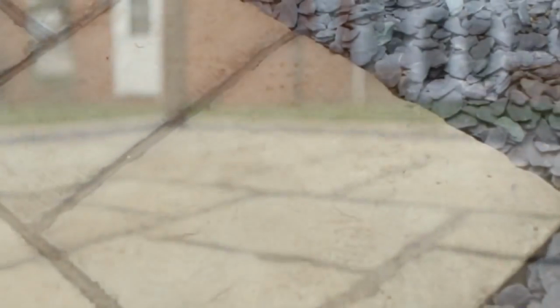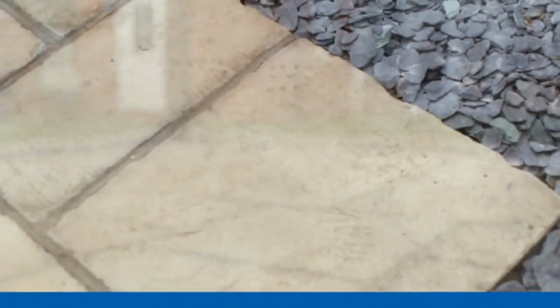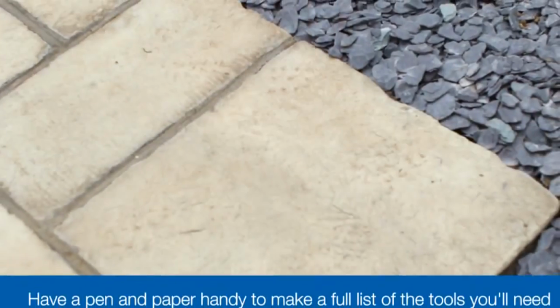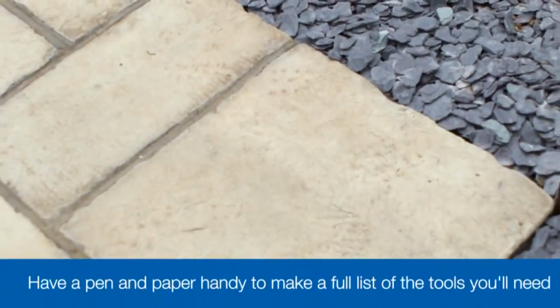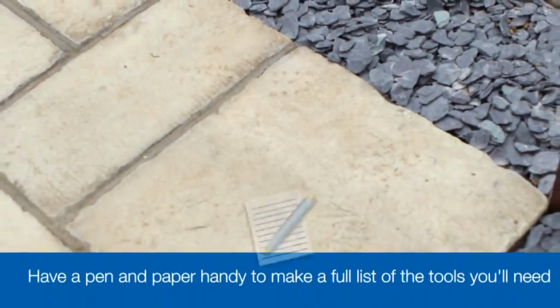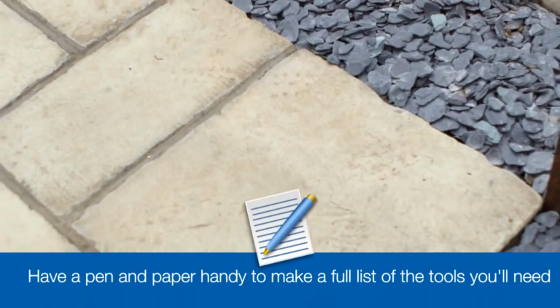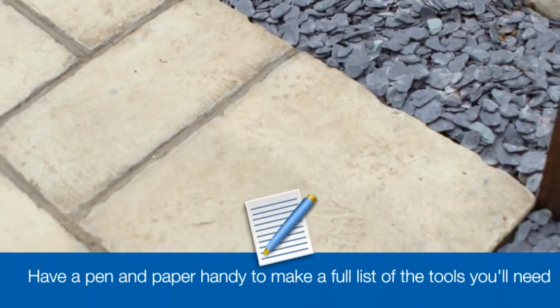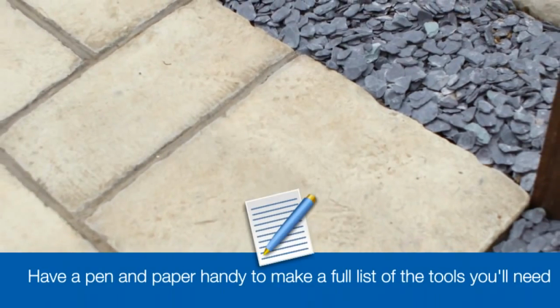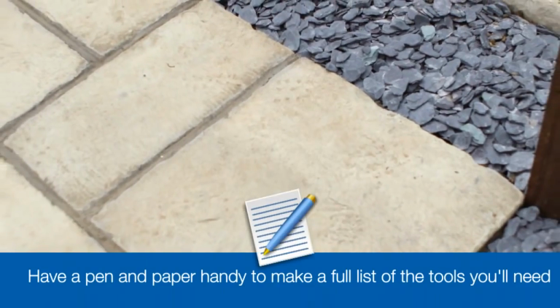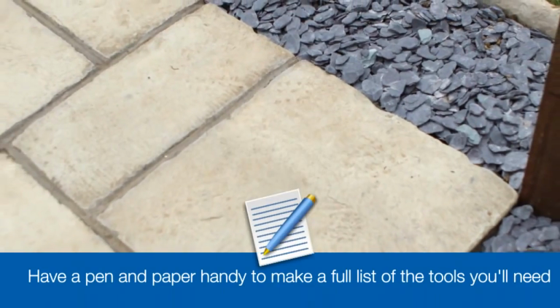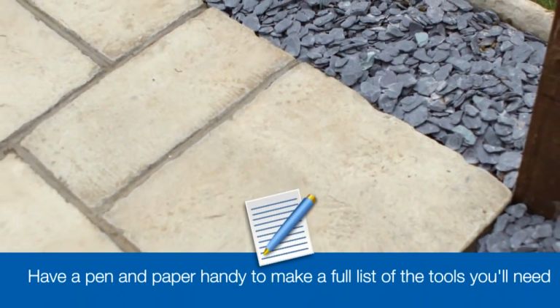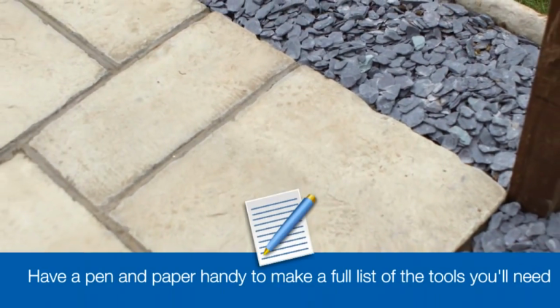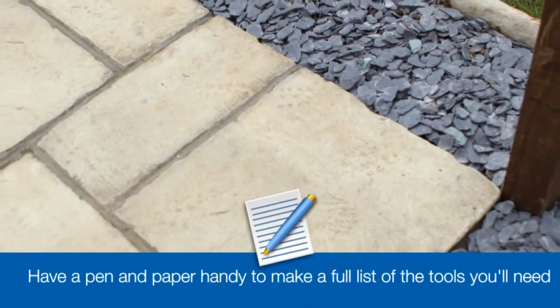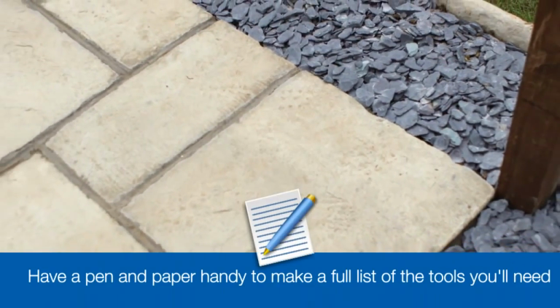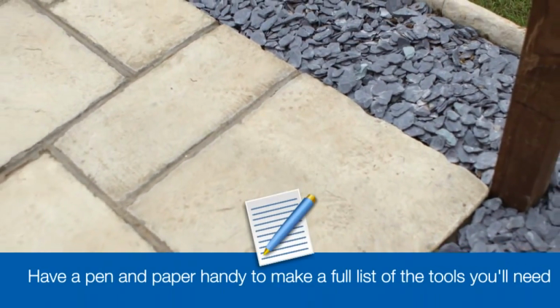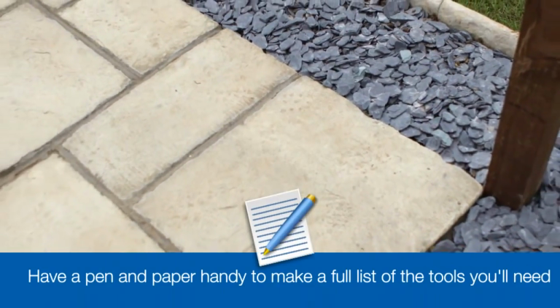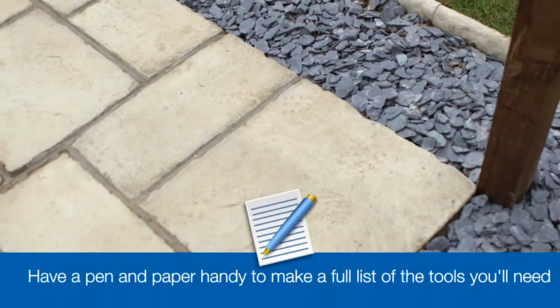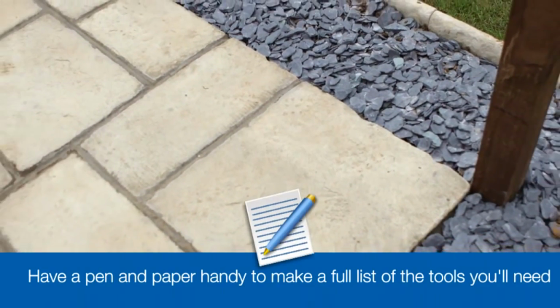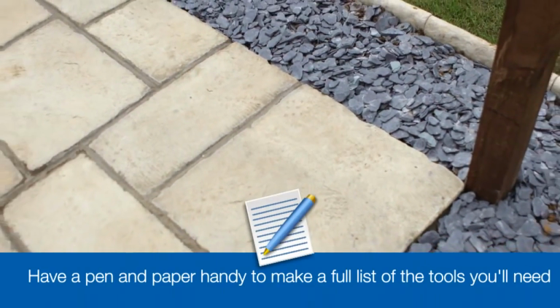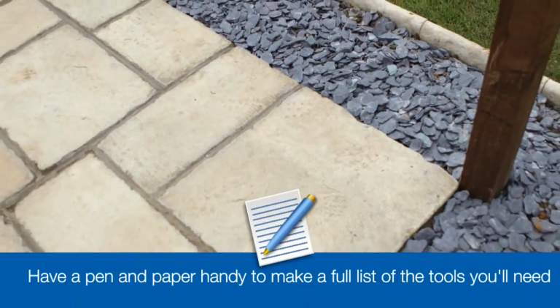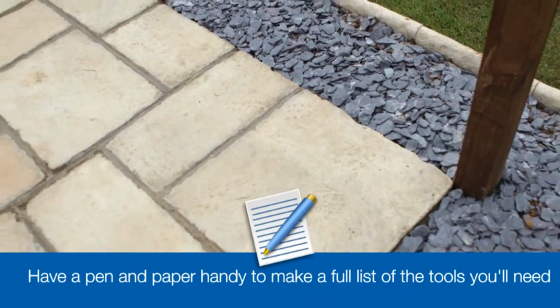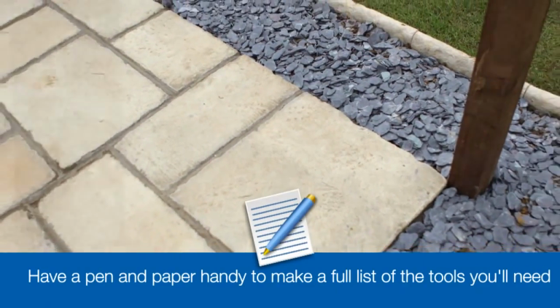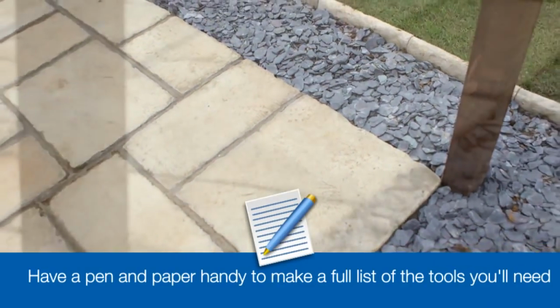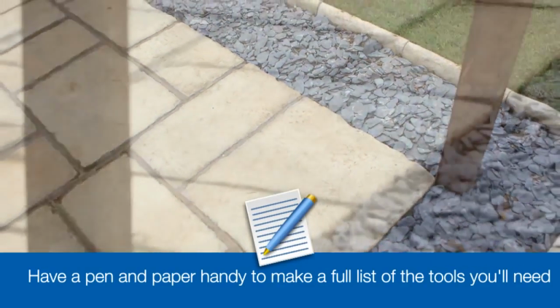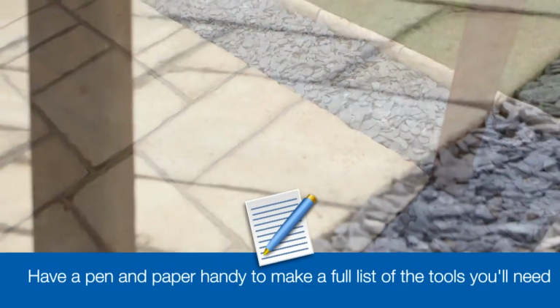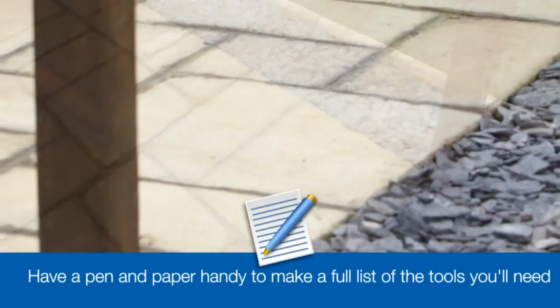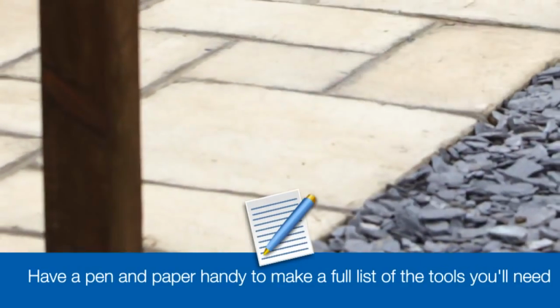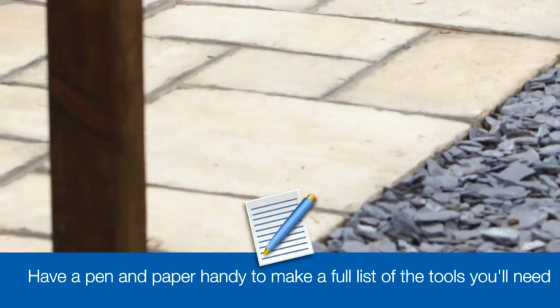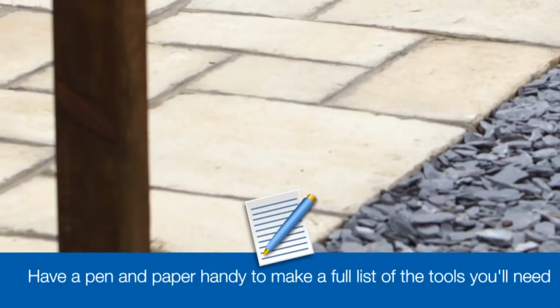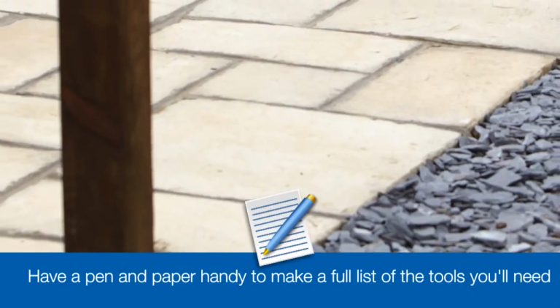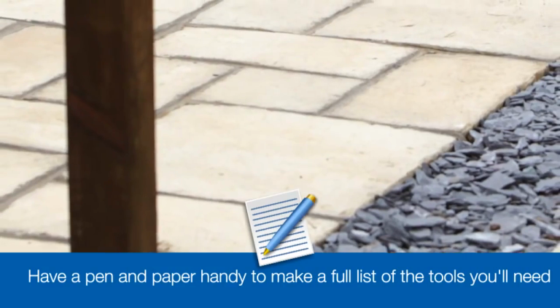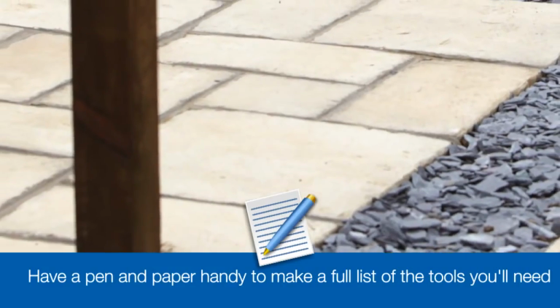Along the way, I'll show you which tools and materials you'll need, so it might be a good idea to have a pen and paper handy.